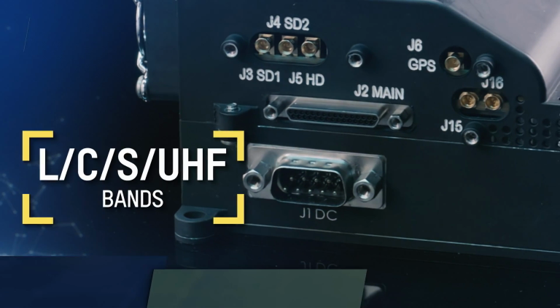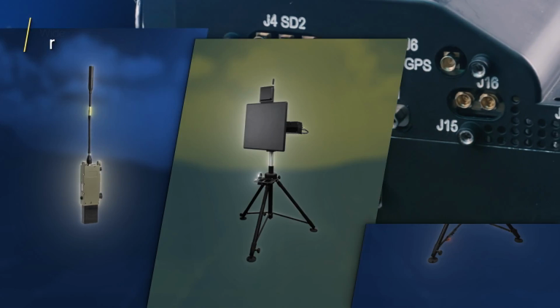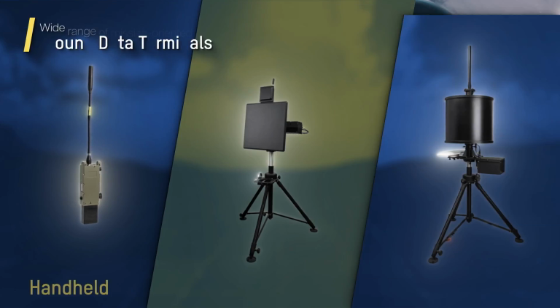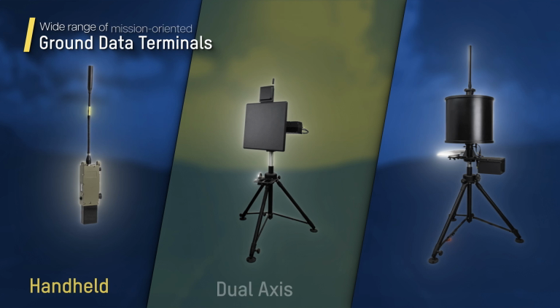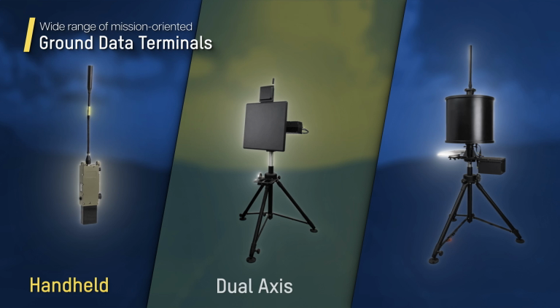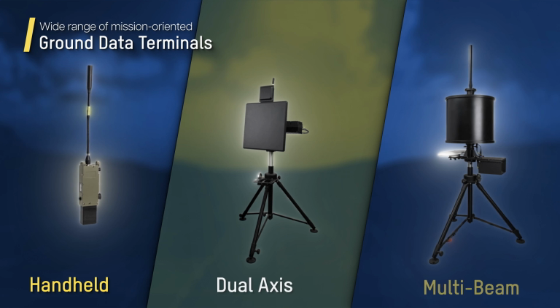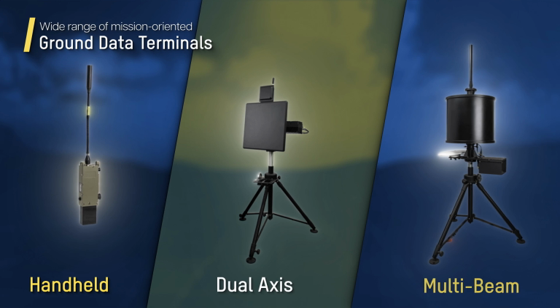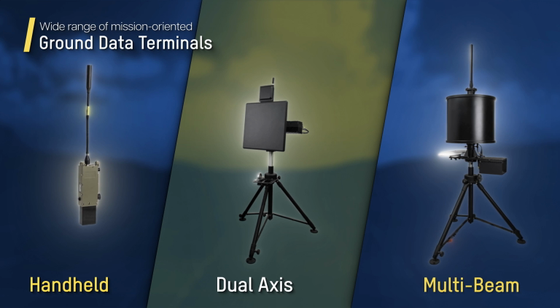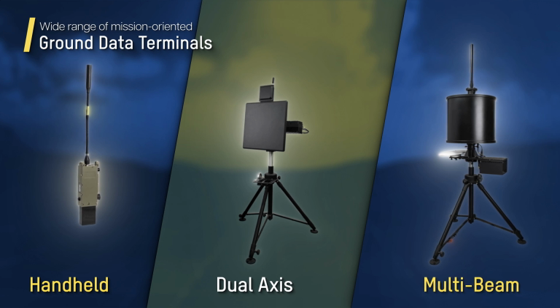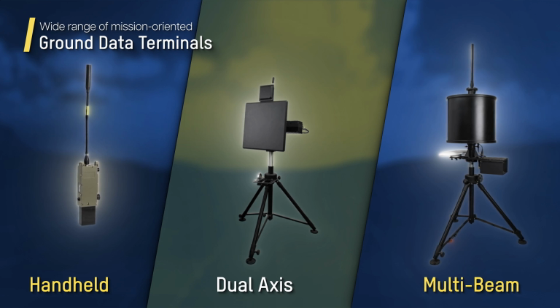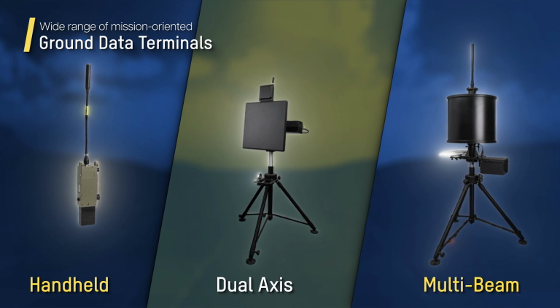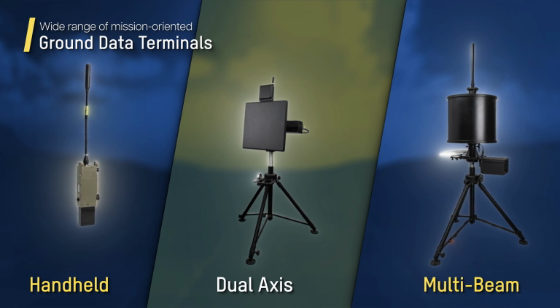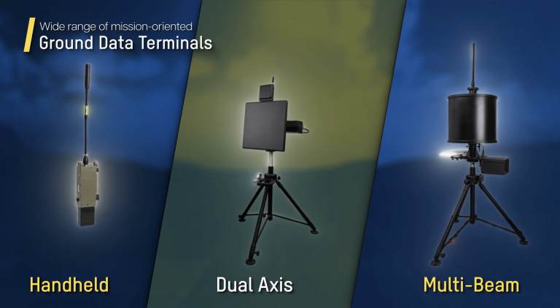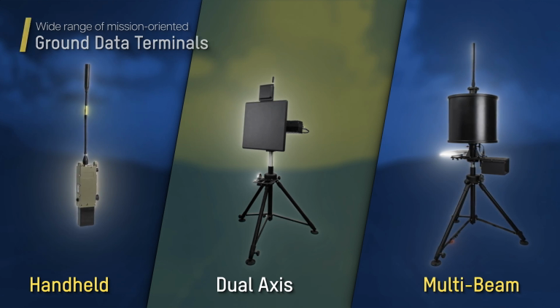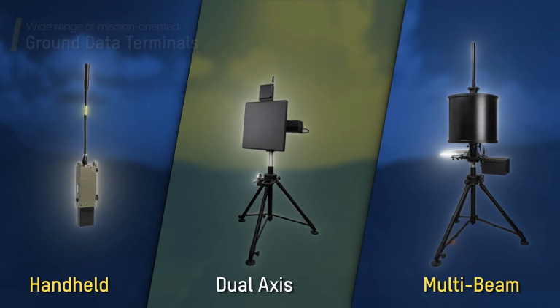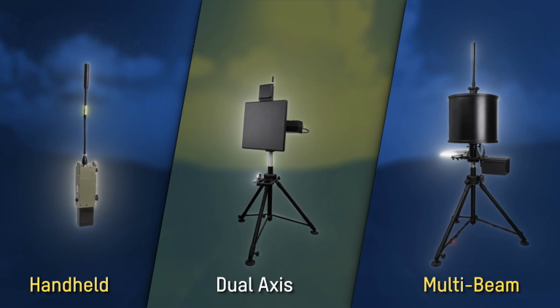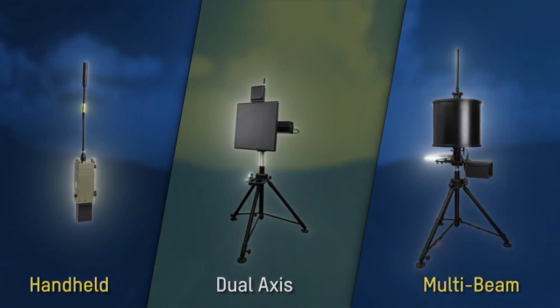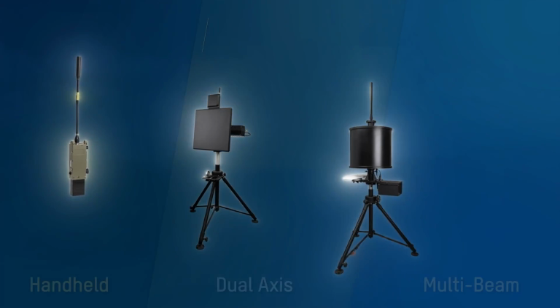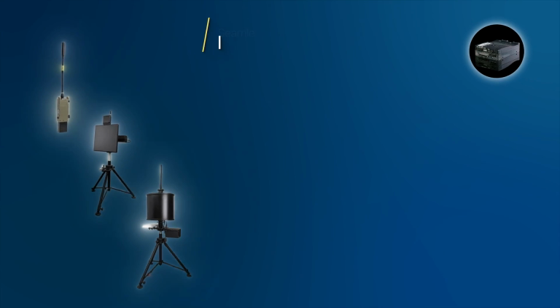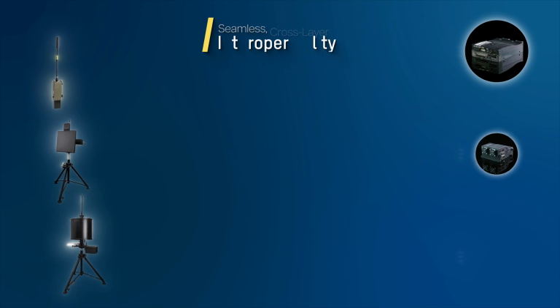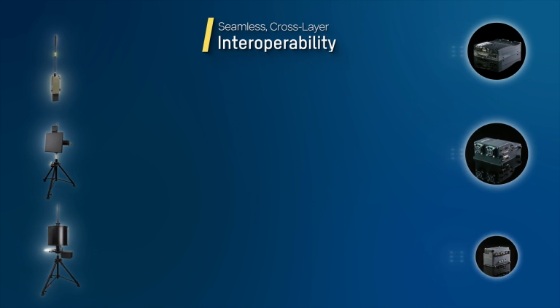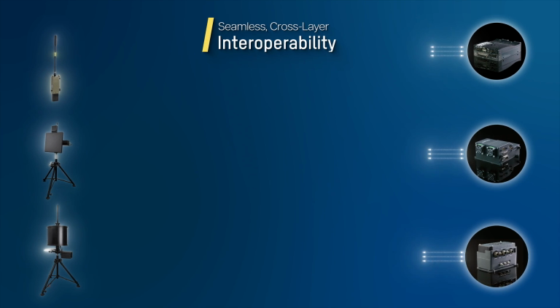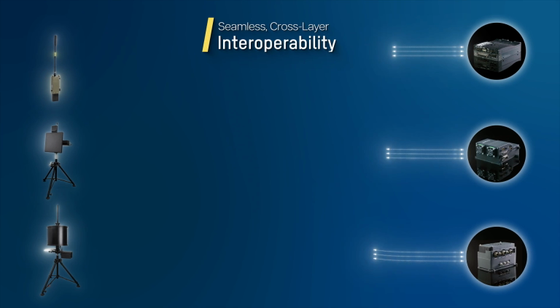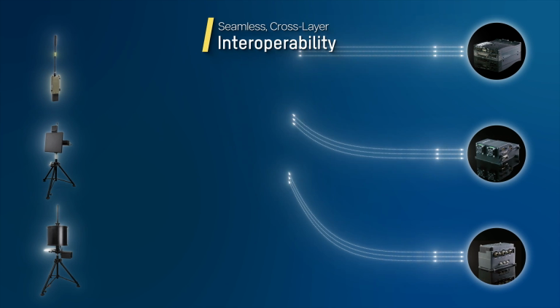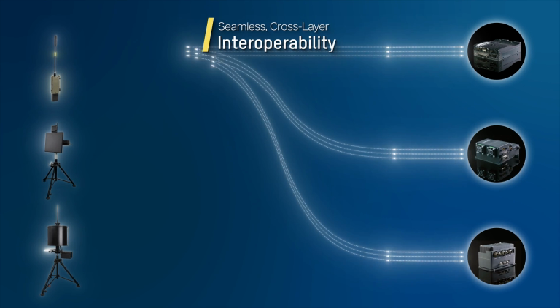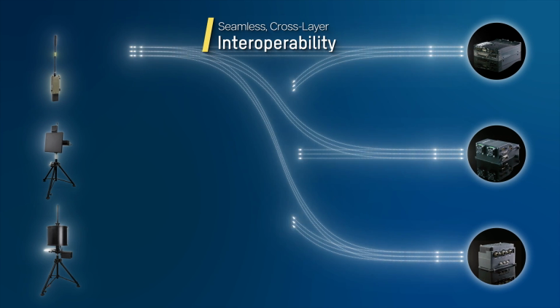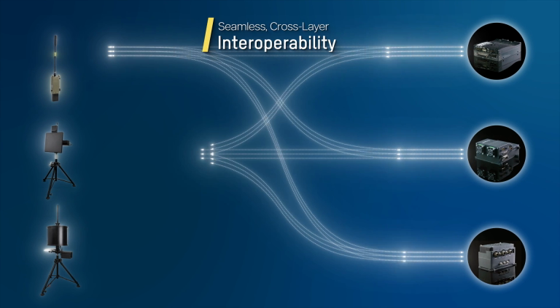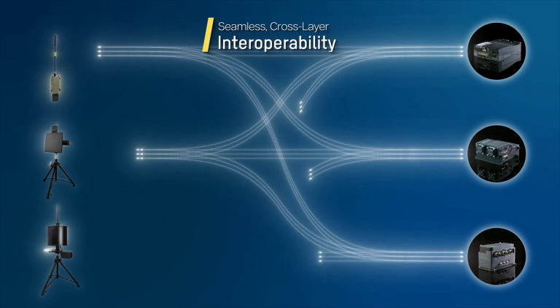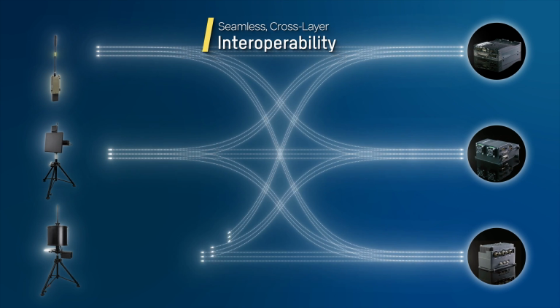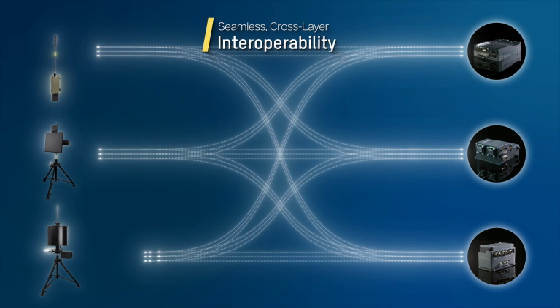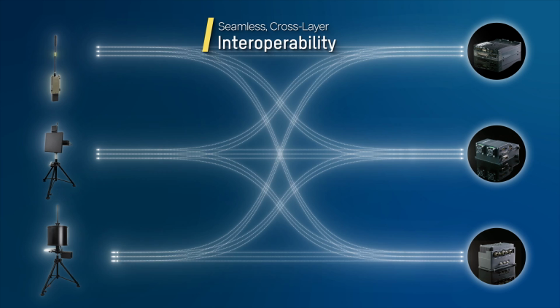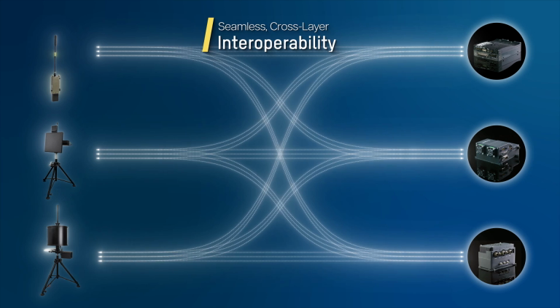A full range of ground data terminals ensures mission readiness as well as seamless cross-layer interoperability.